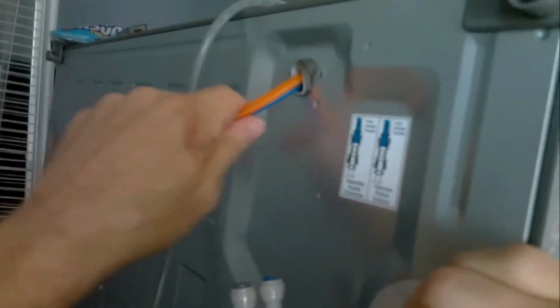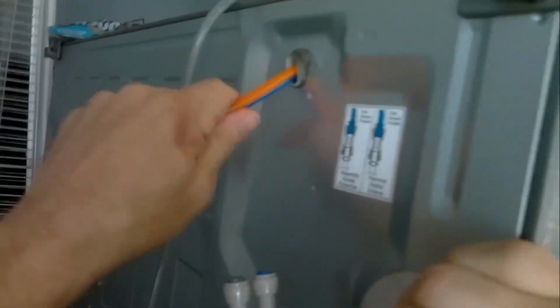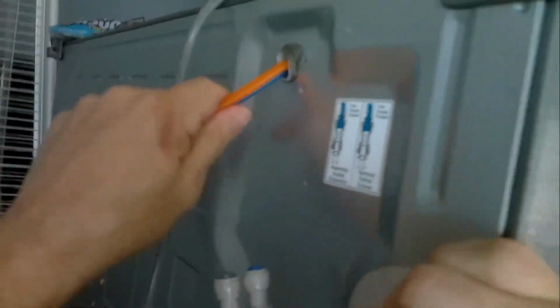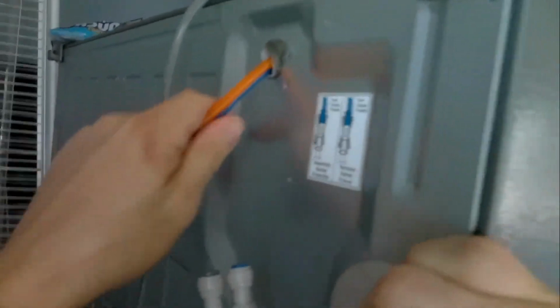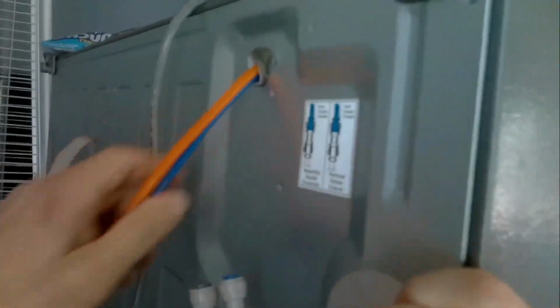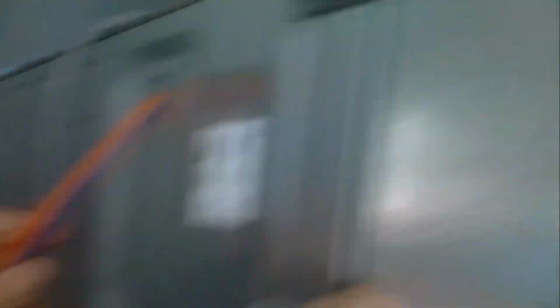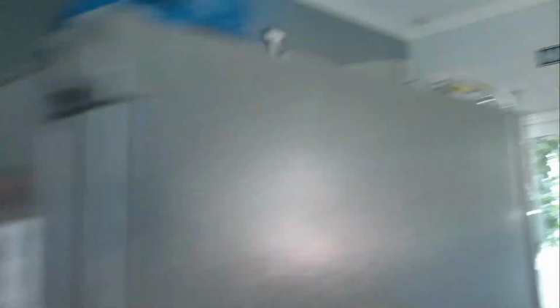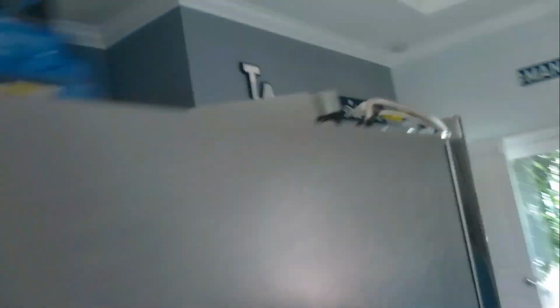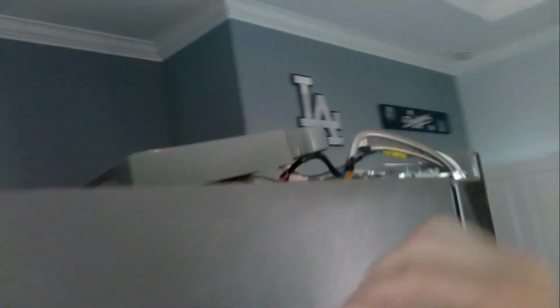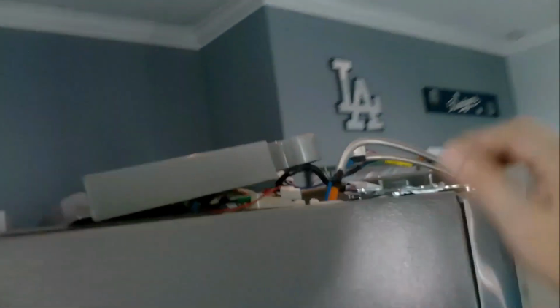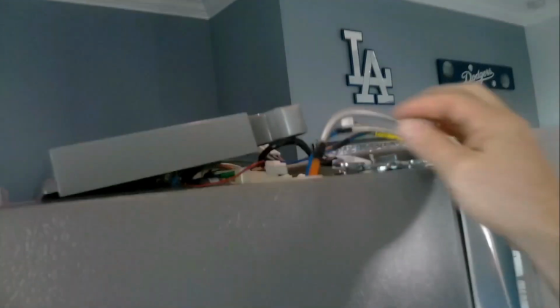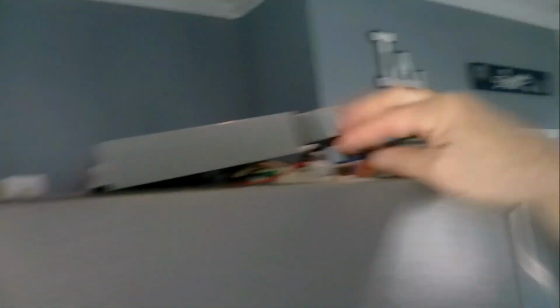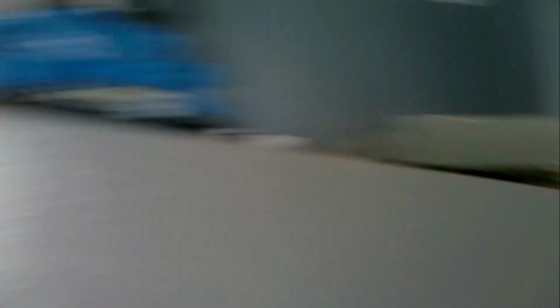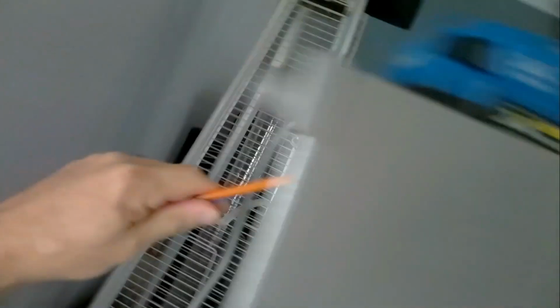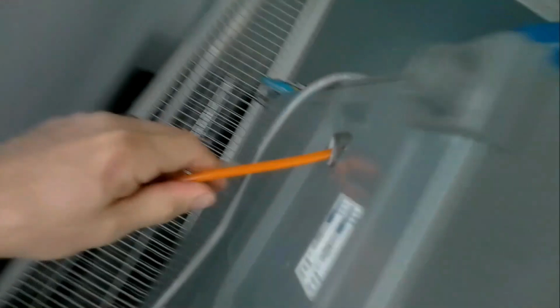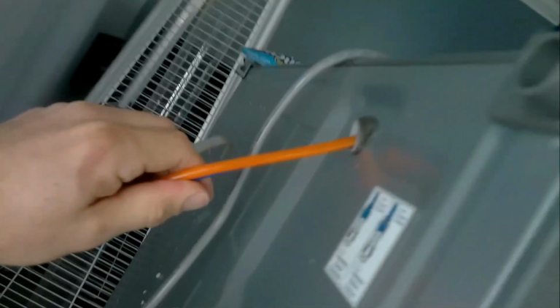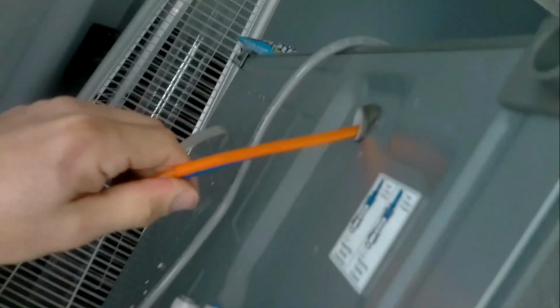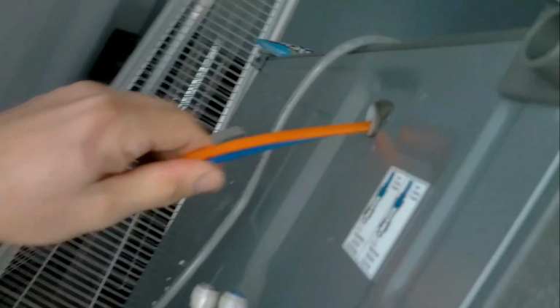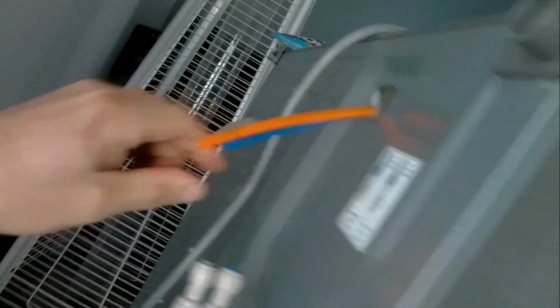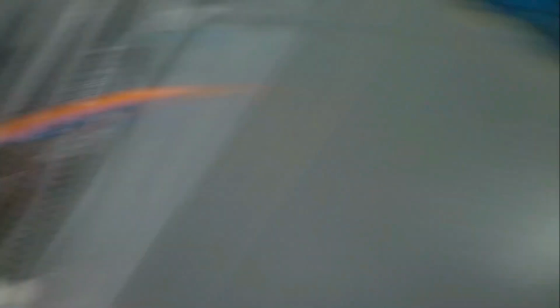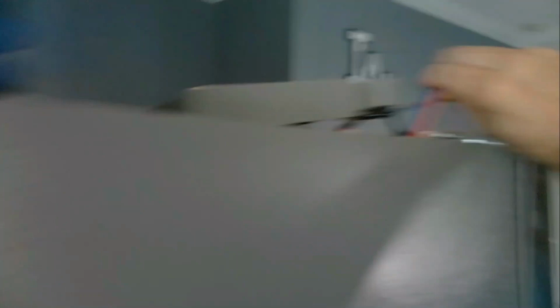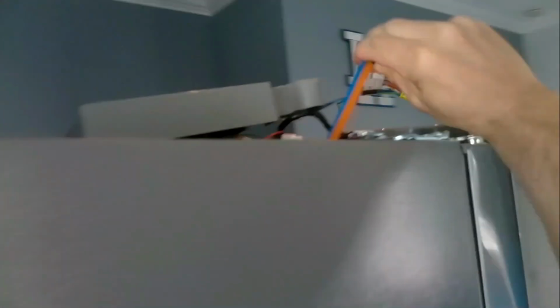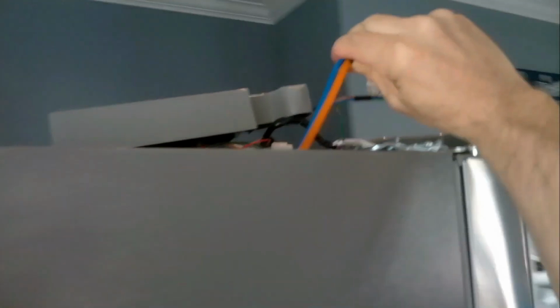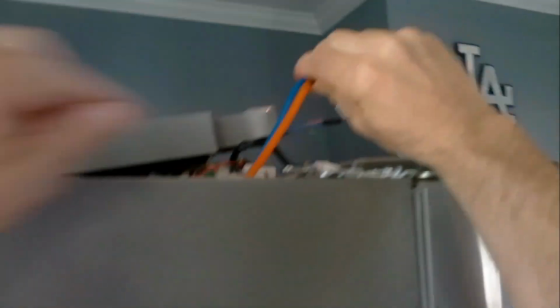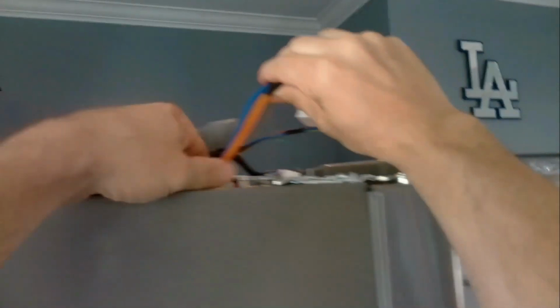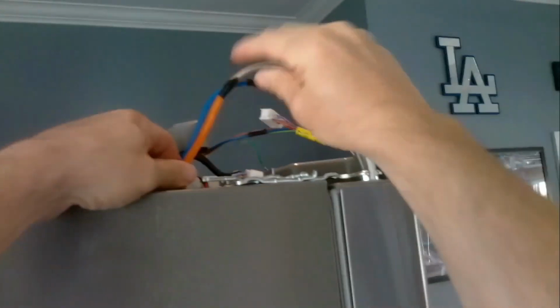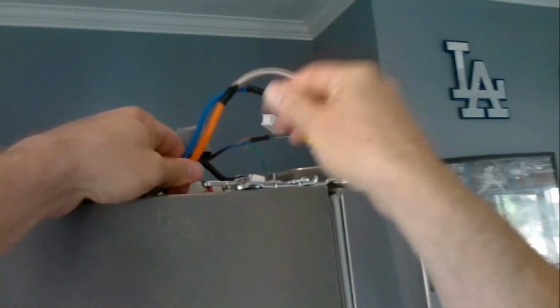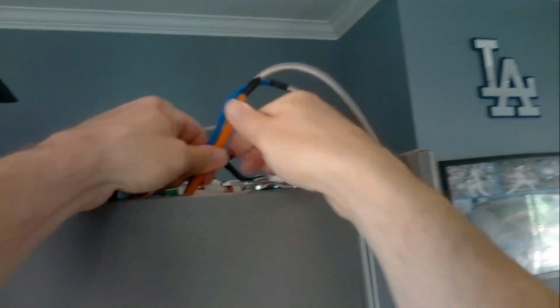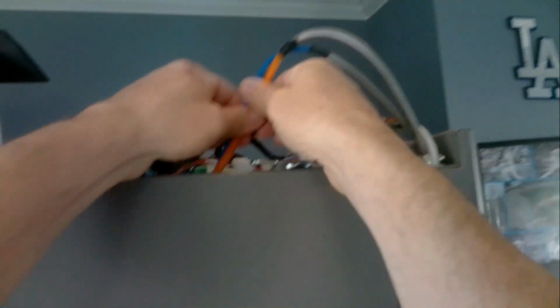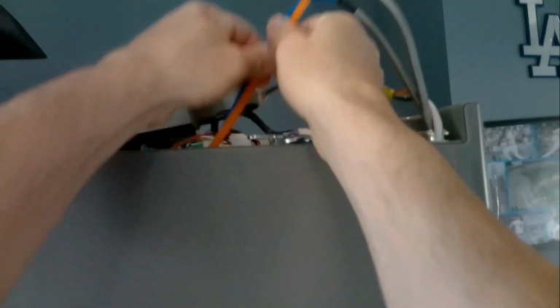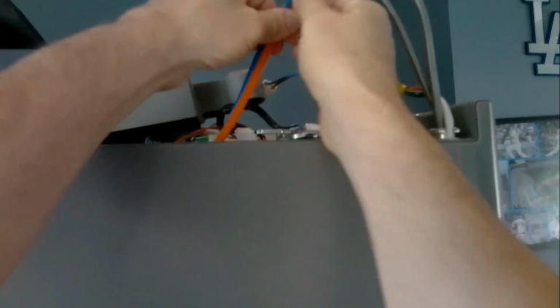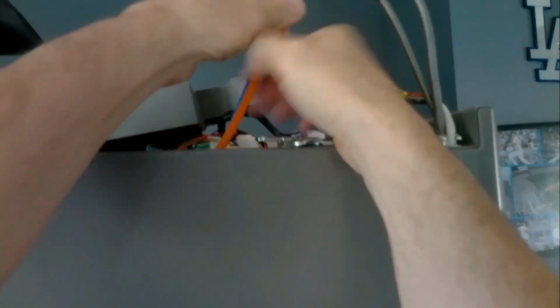So now we can push them through the housing of the fridge. Push and pull and it'll come right out.